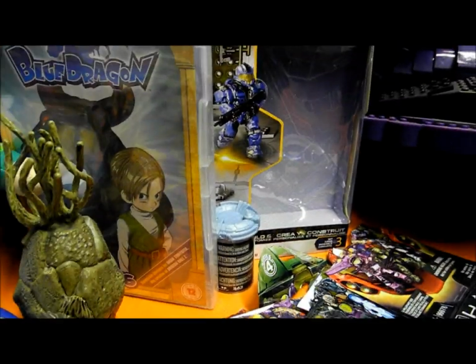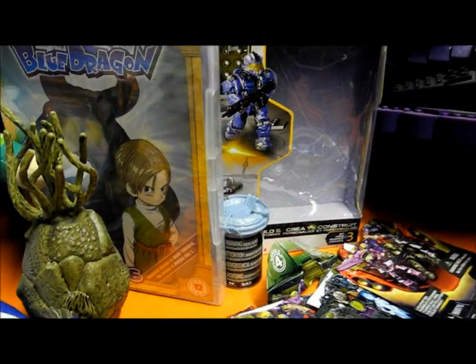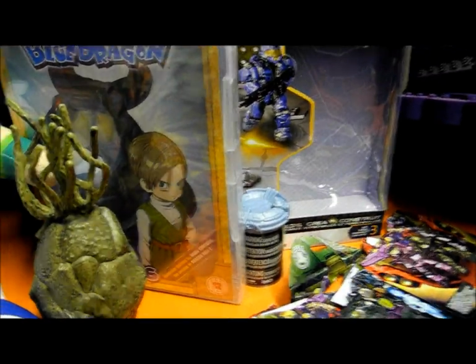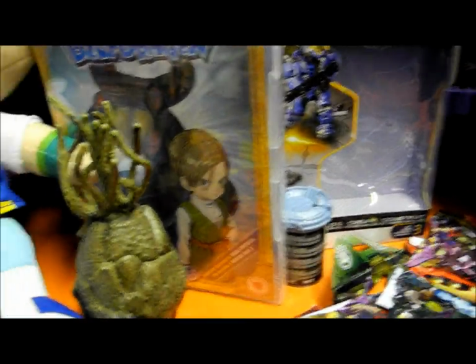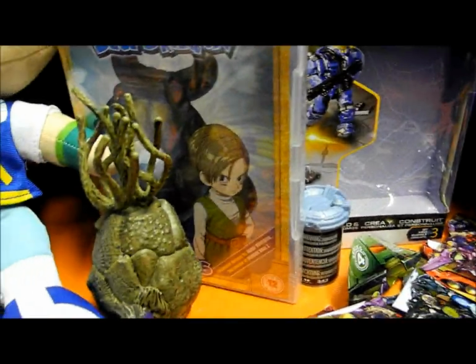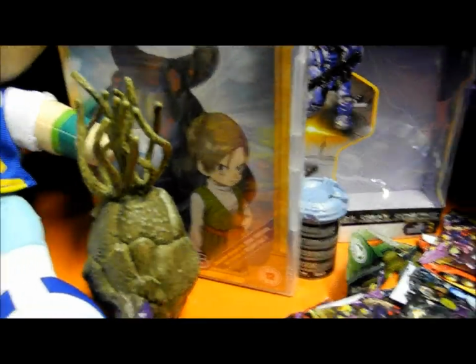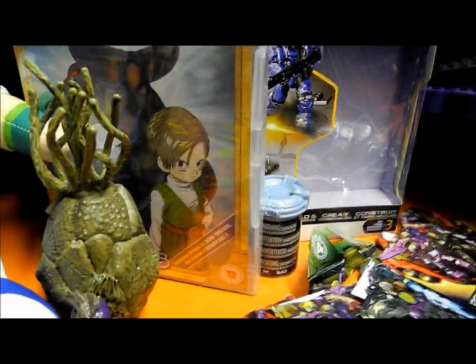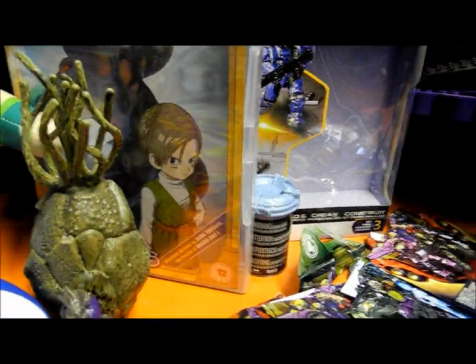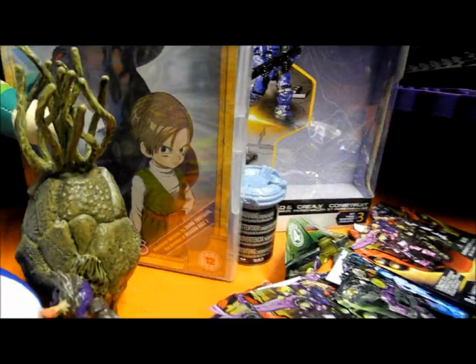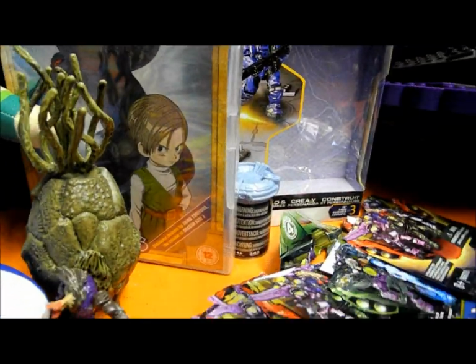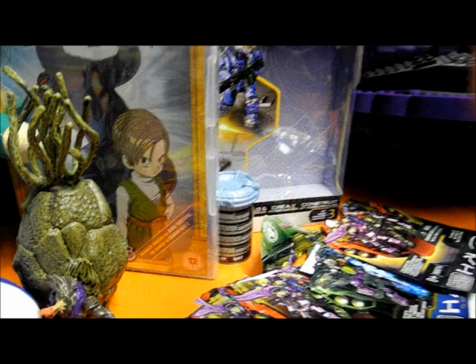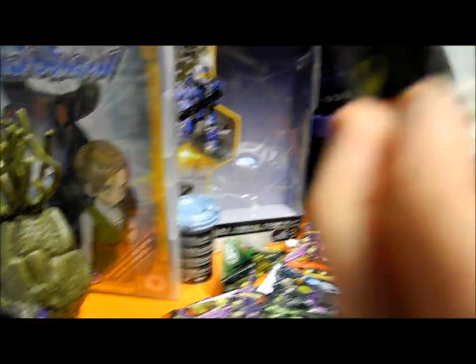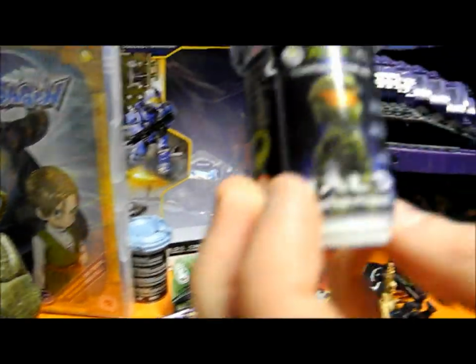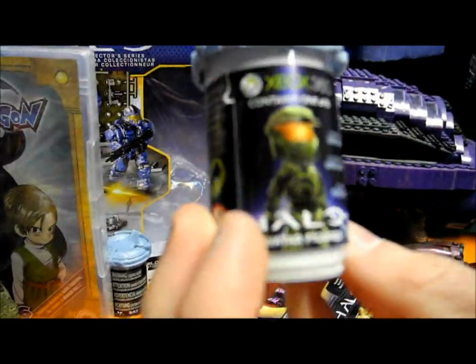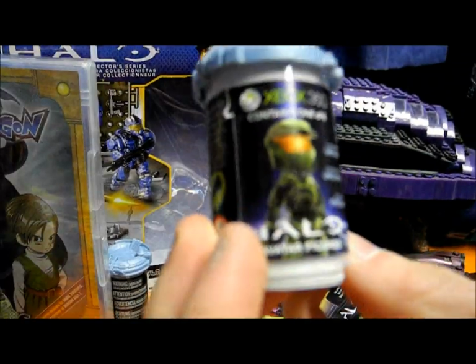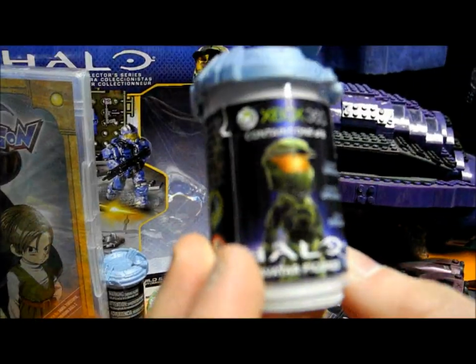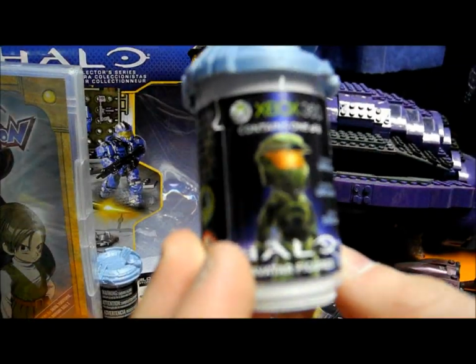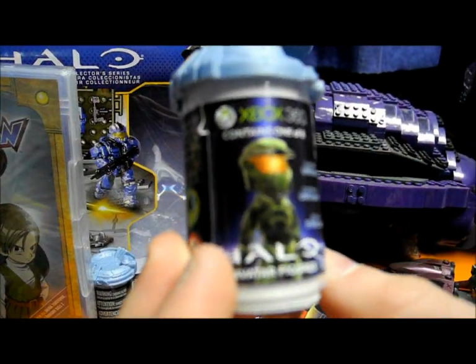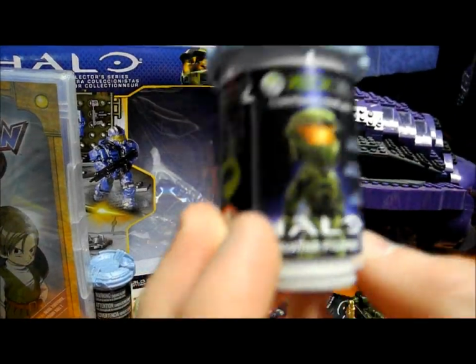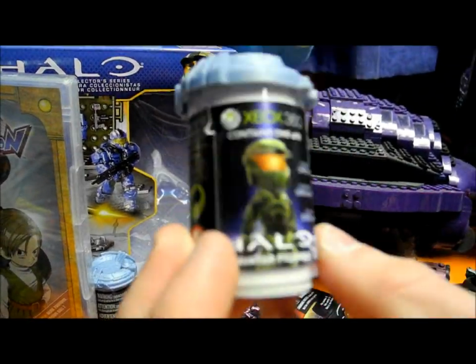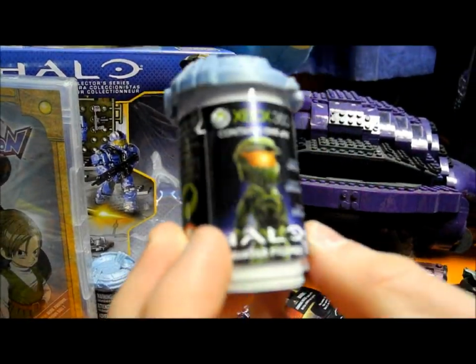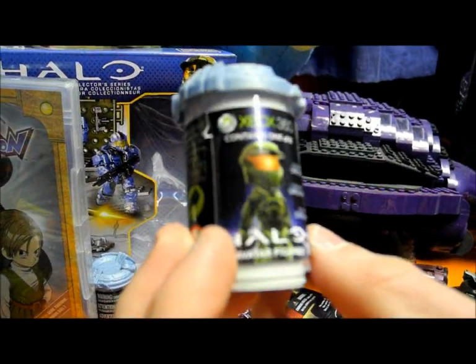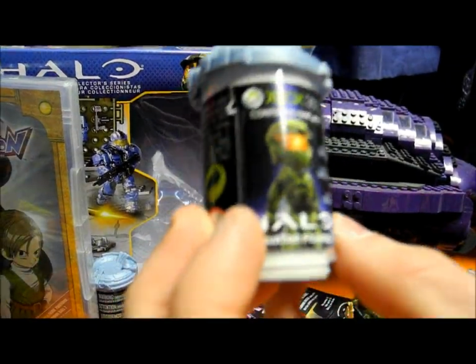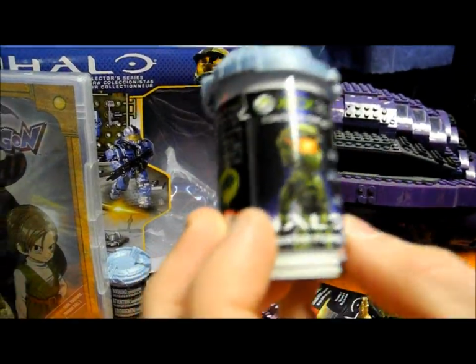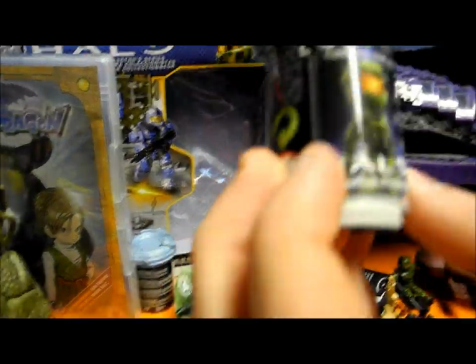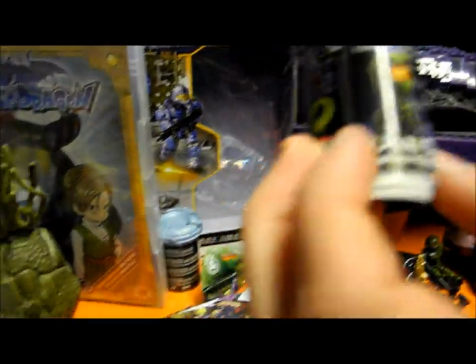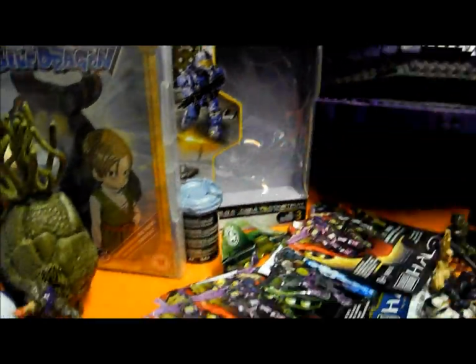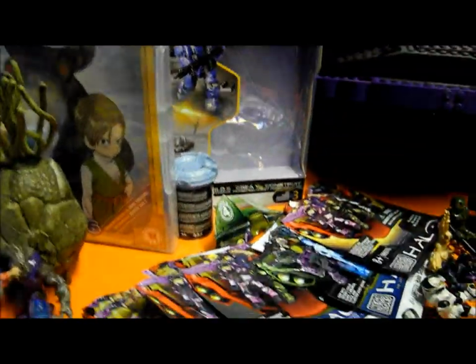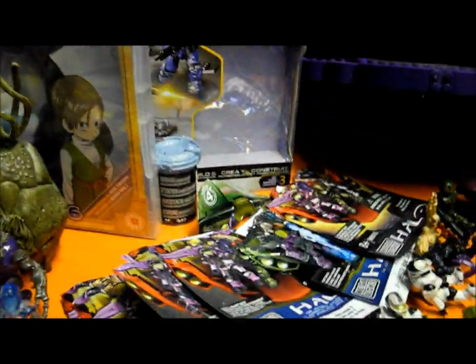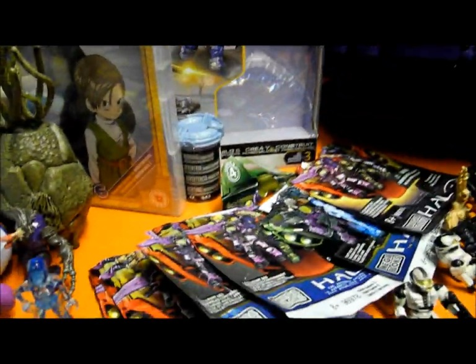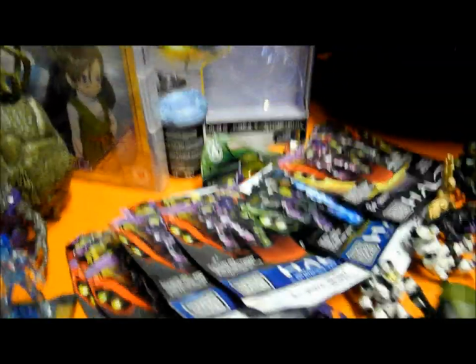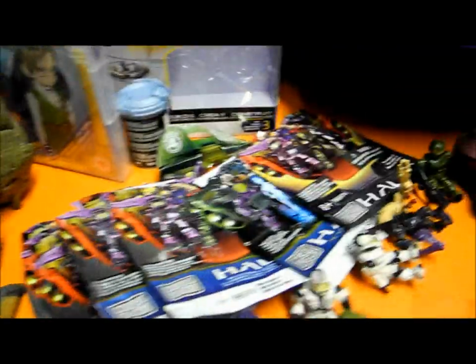I'll thank David for completing my collection eventually. If you see that packaging, buy them — they are freaking awesome.